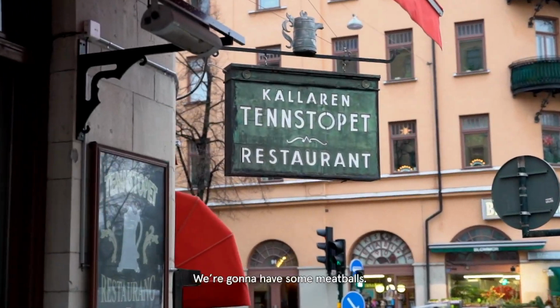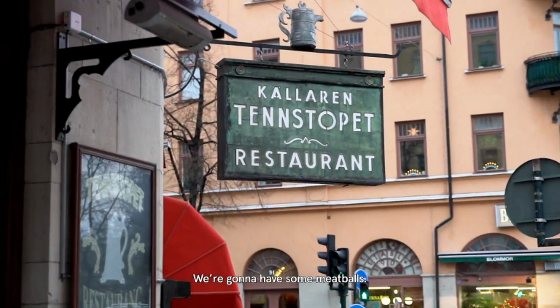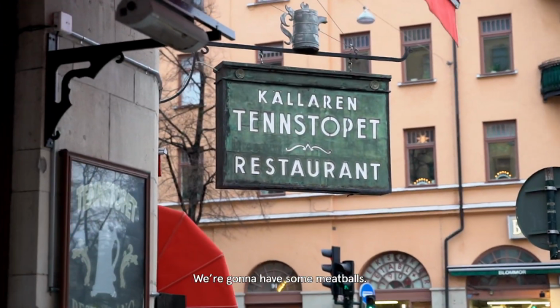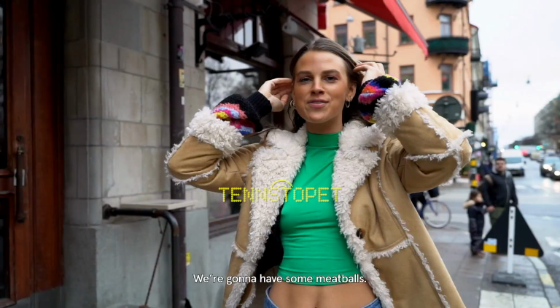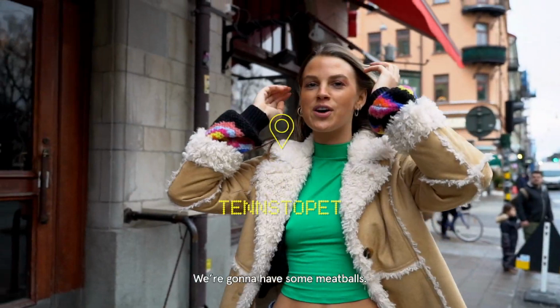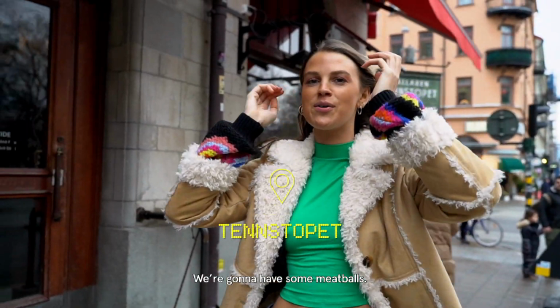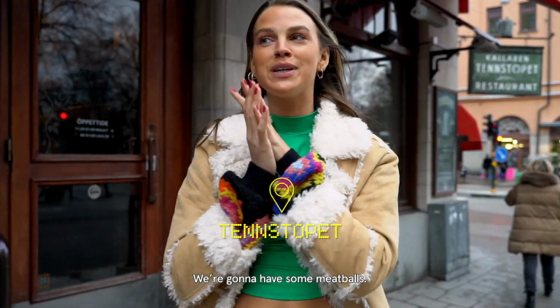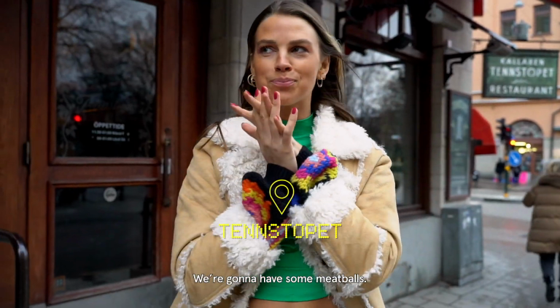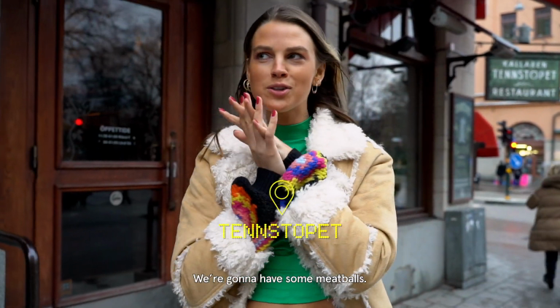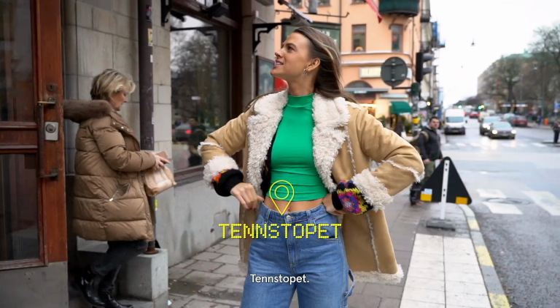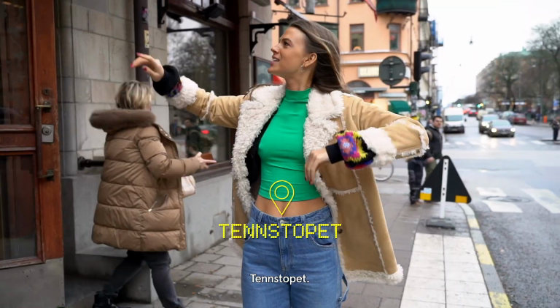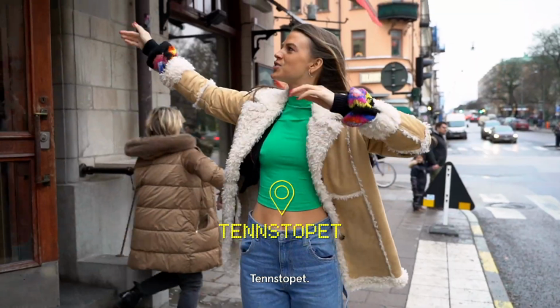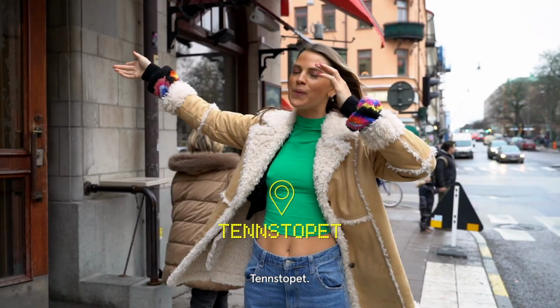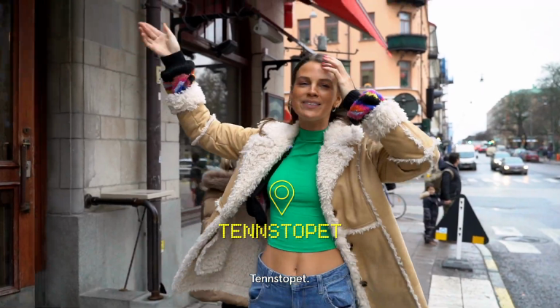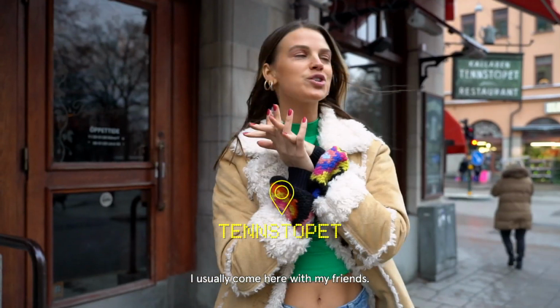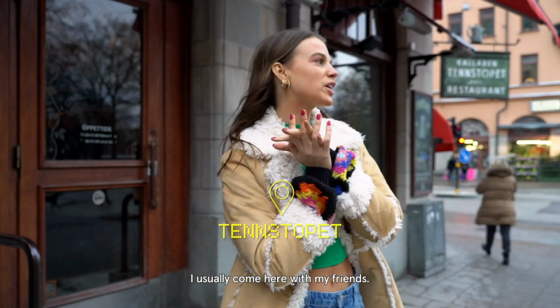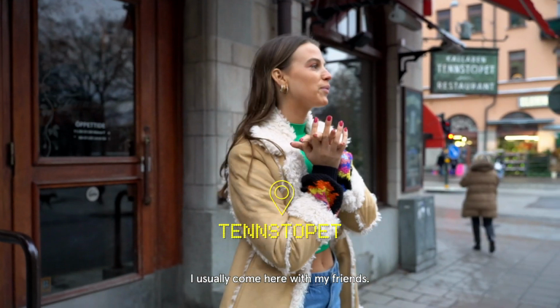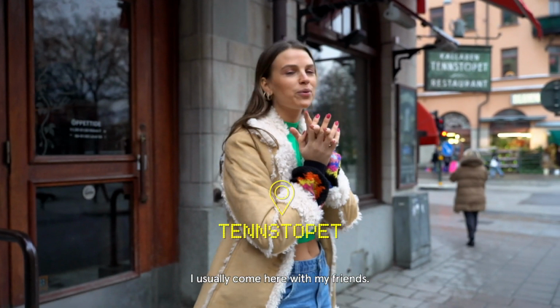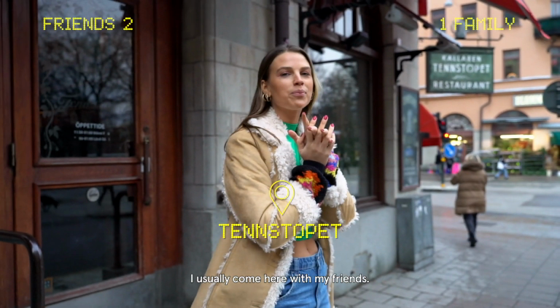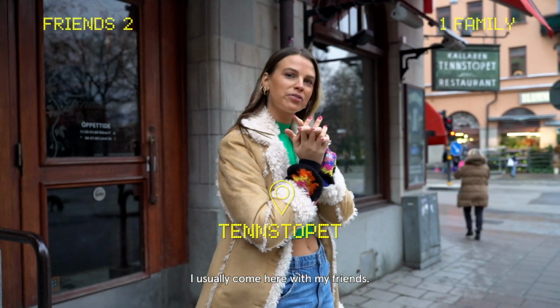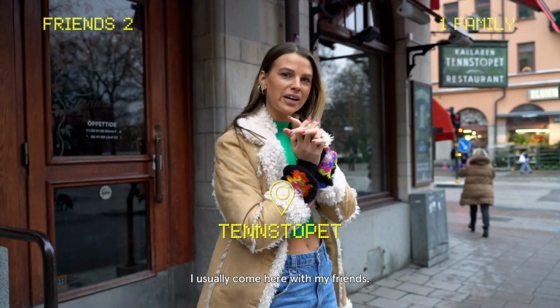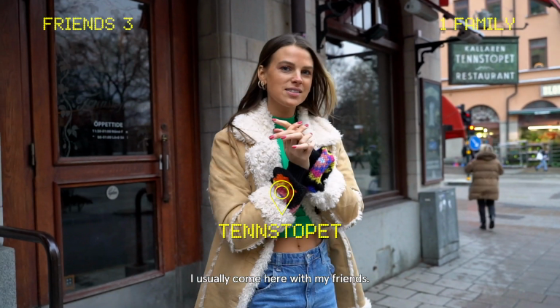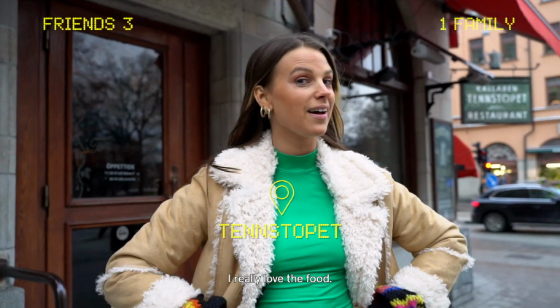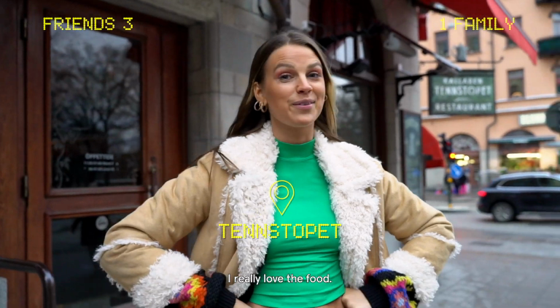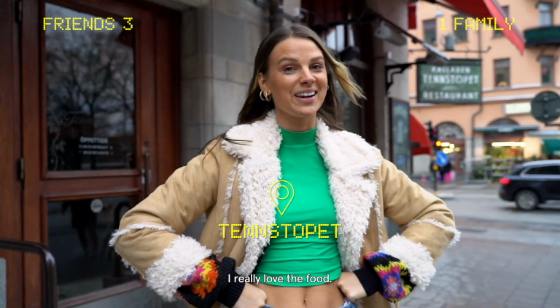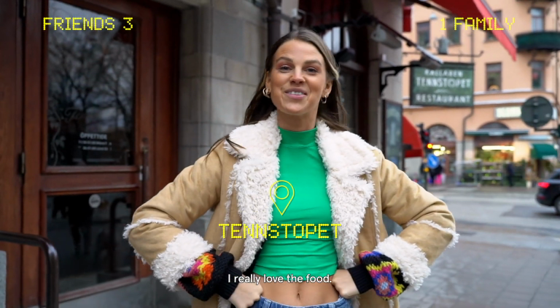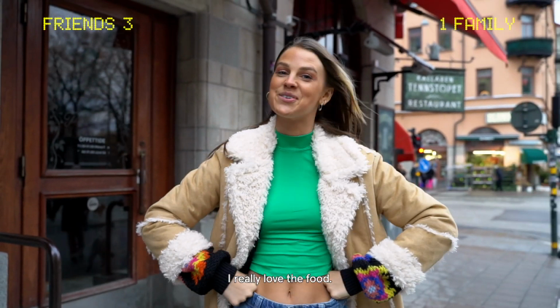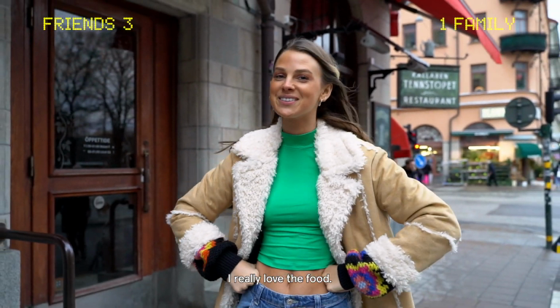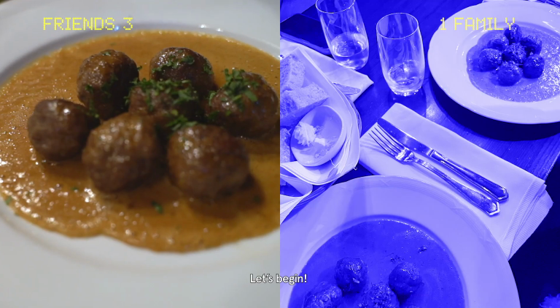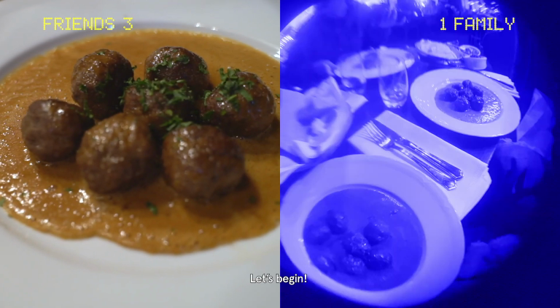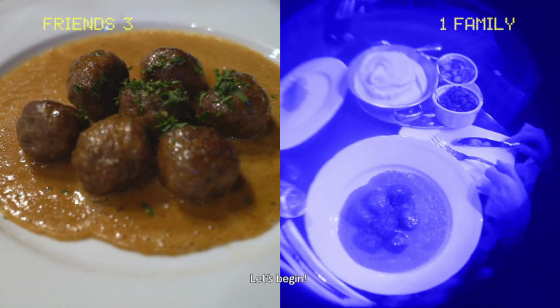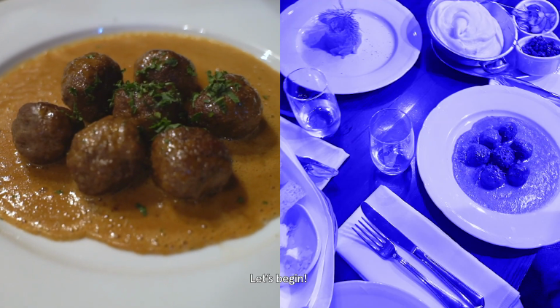We're going to have some meatballs. I usually come here with my friends. I really love the food. Let's begin.